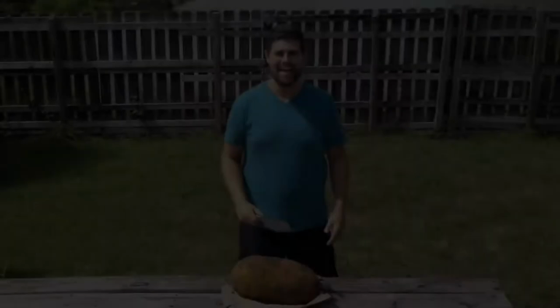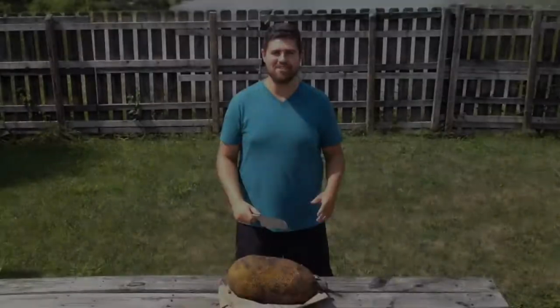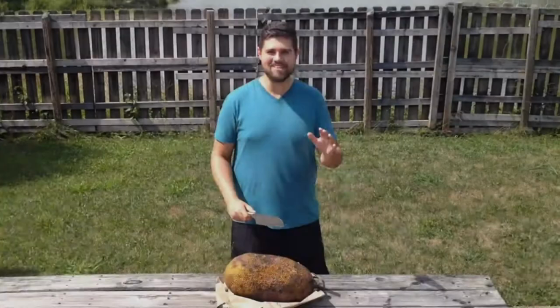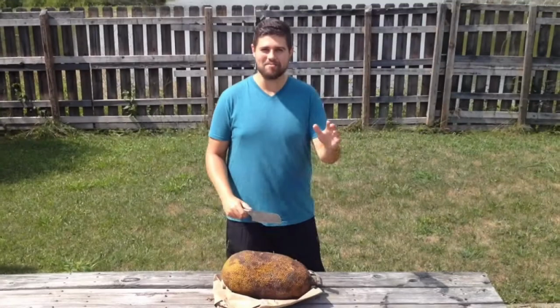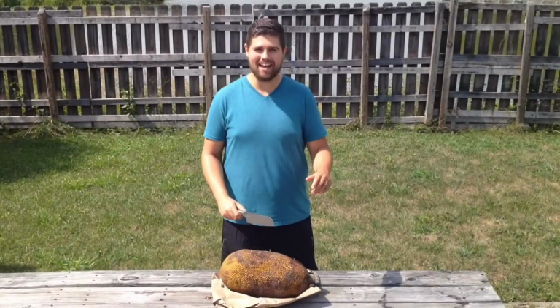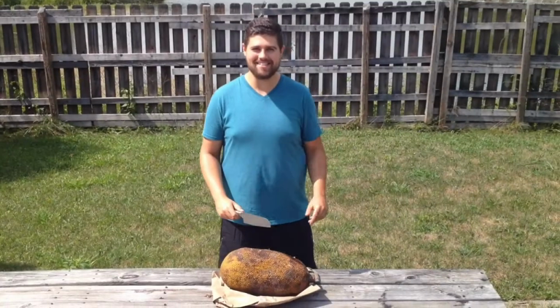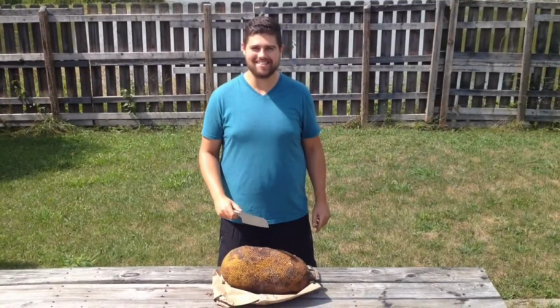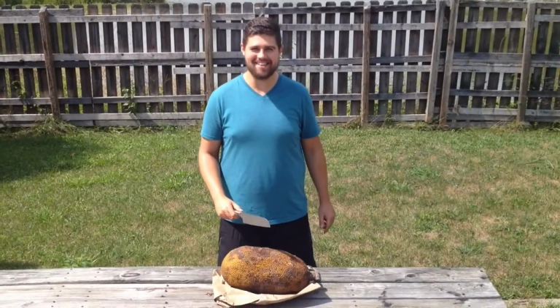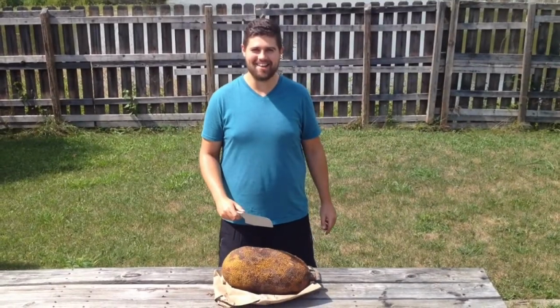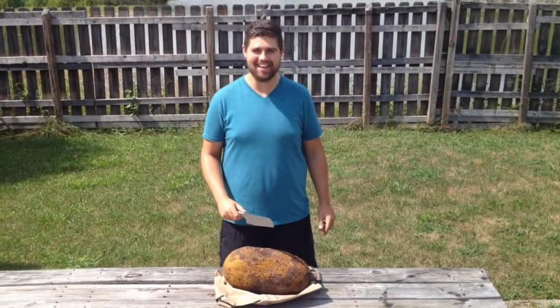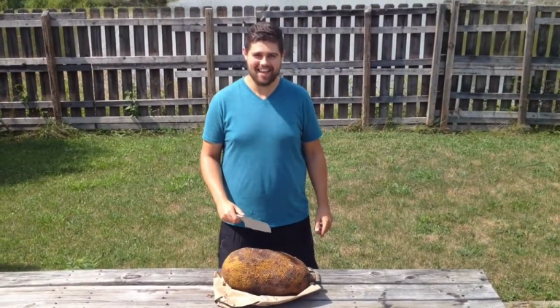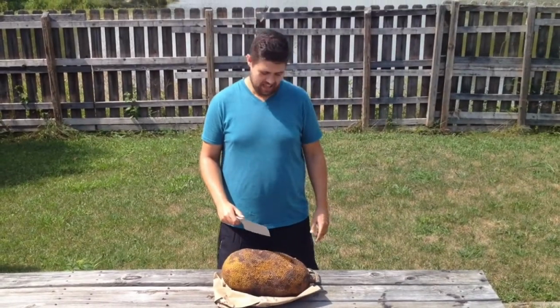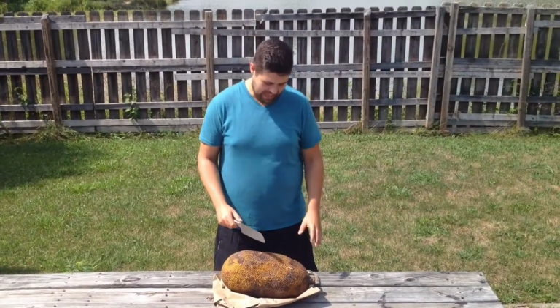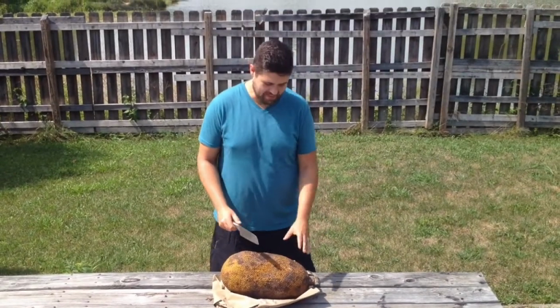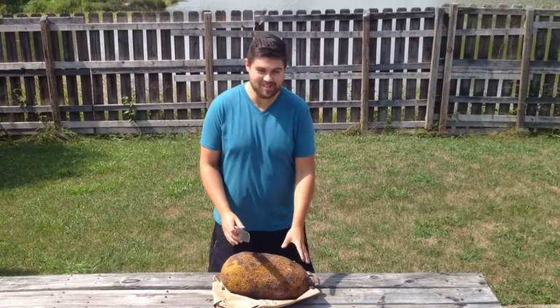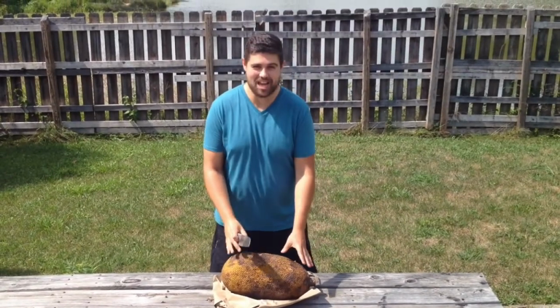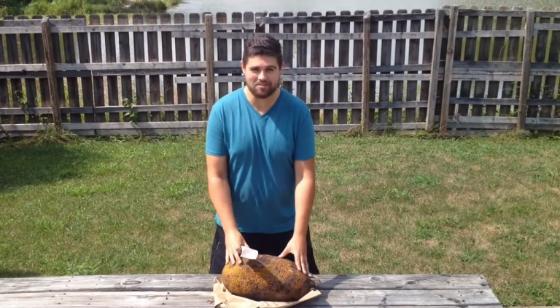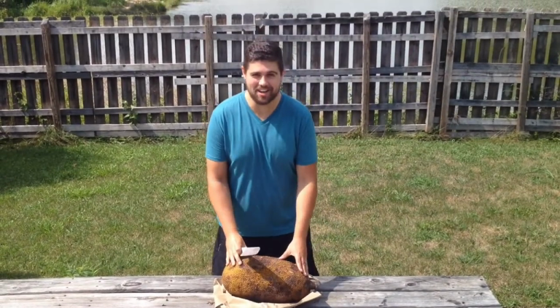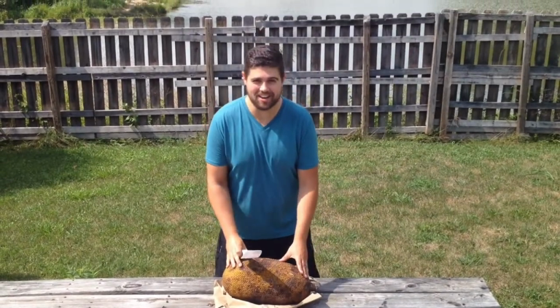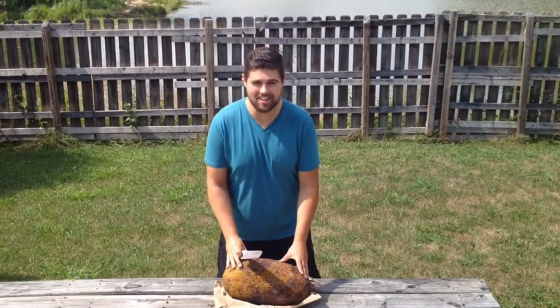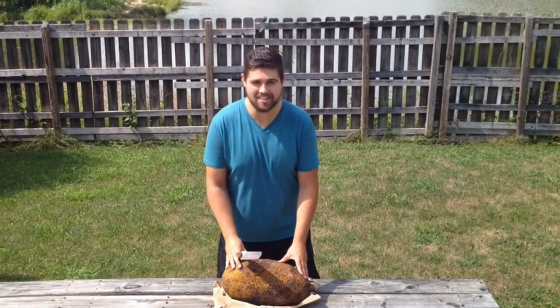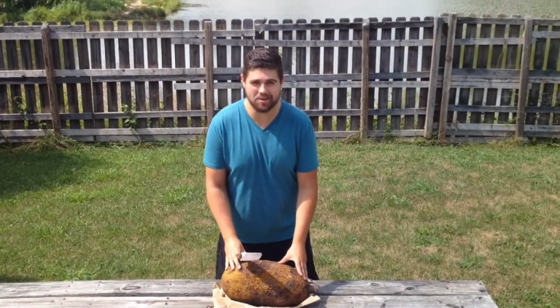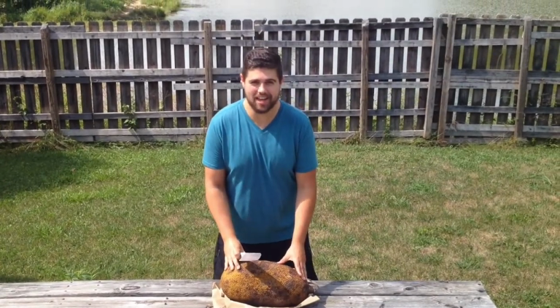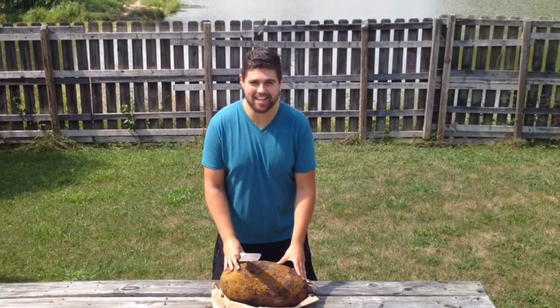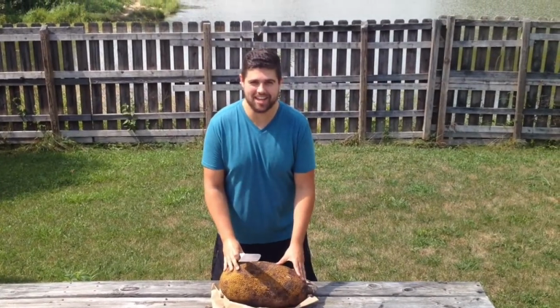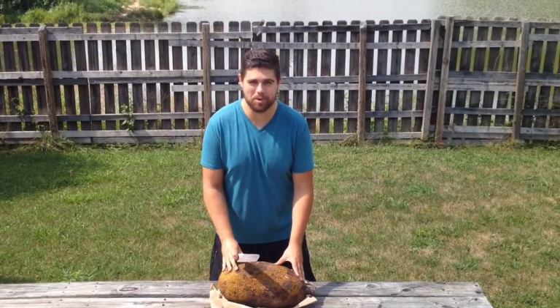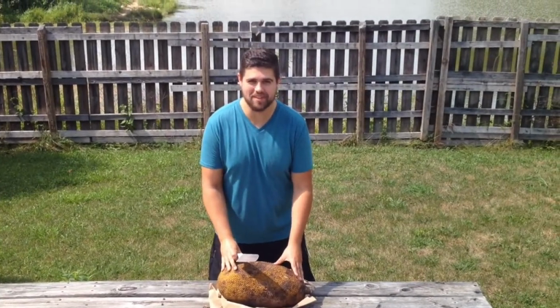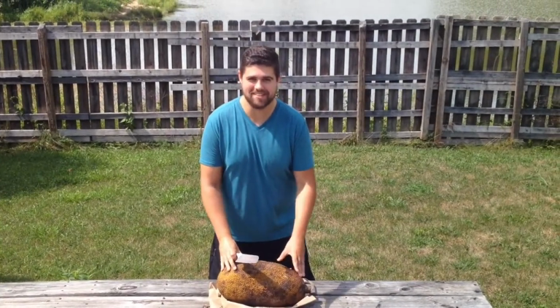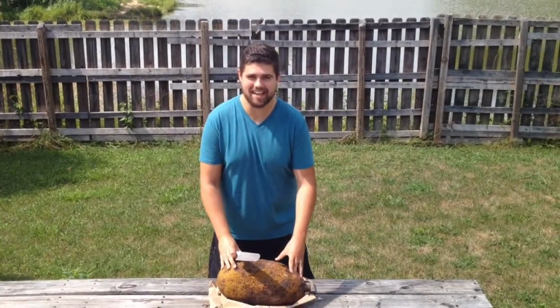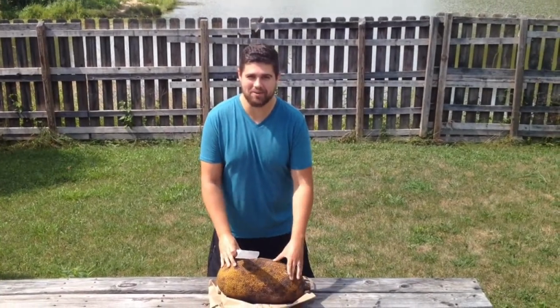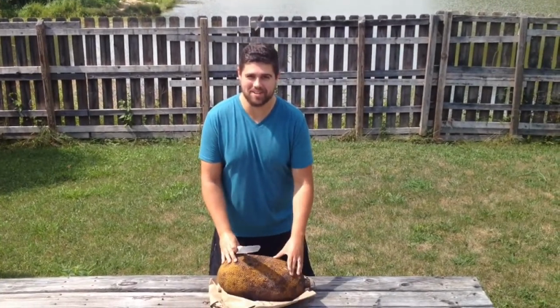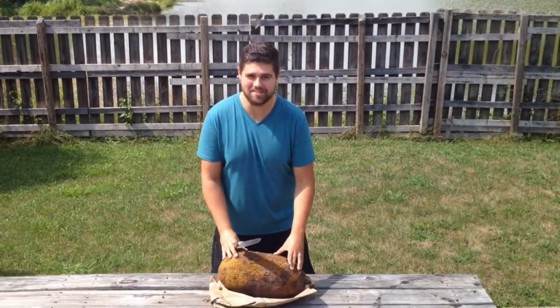Hey, what's up guys? This is Derek. I have this jackfruit here. Let's go ahead and cut it open and see how it is.